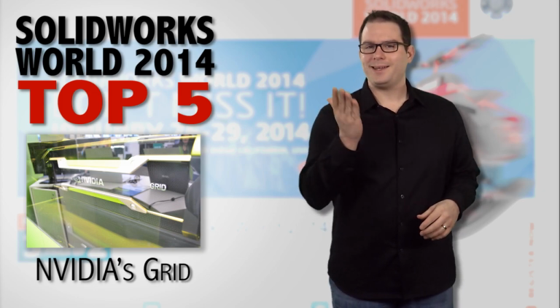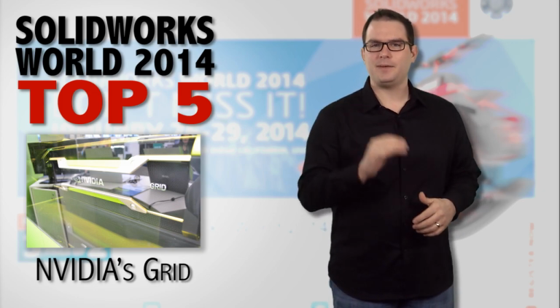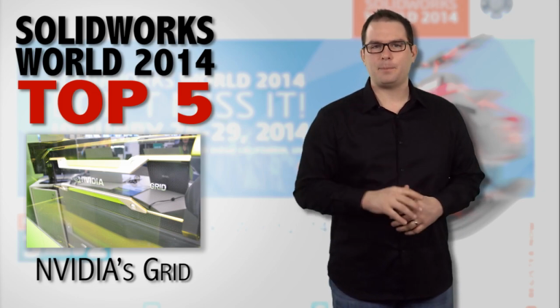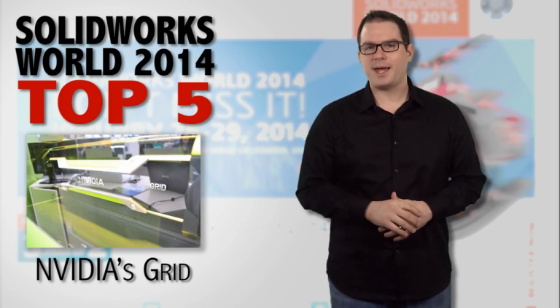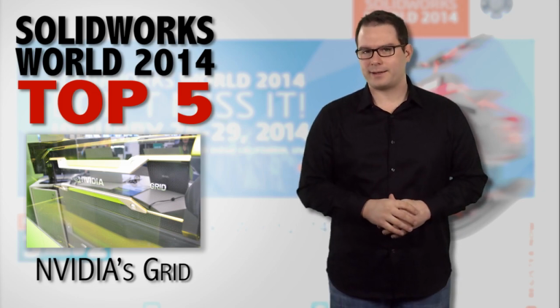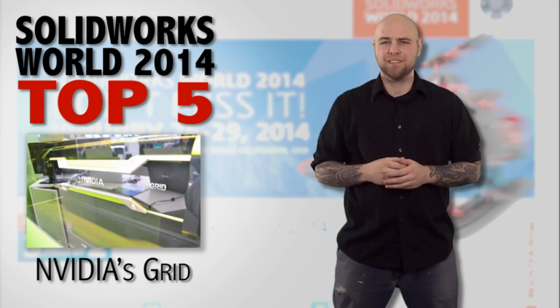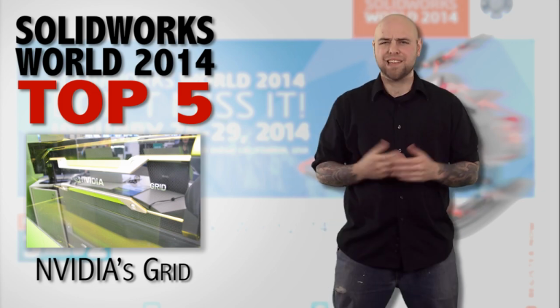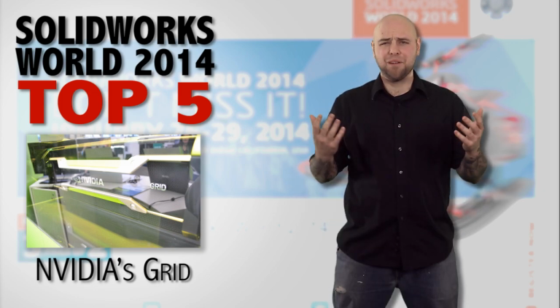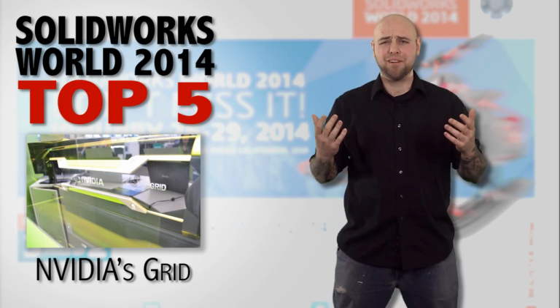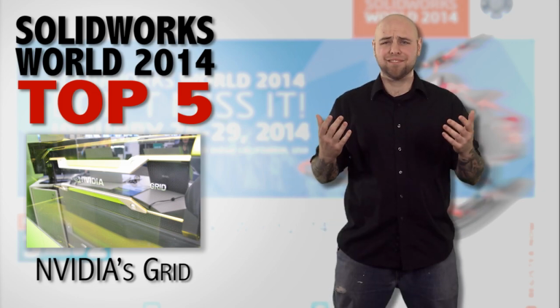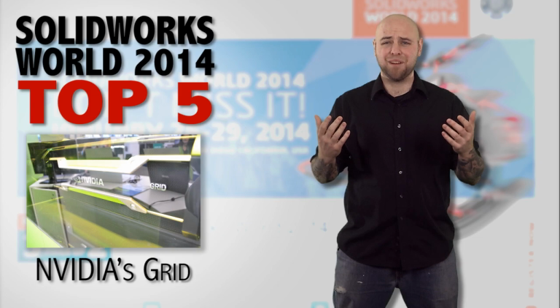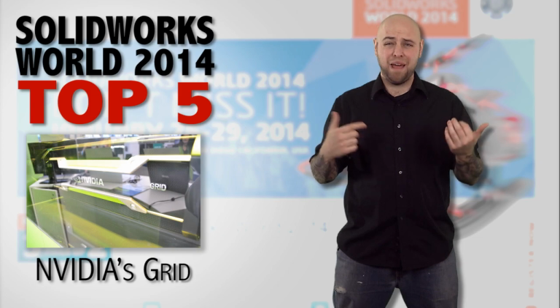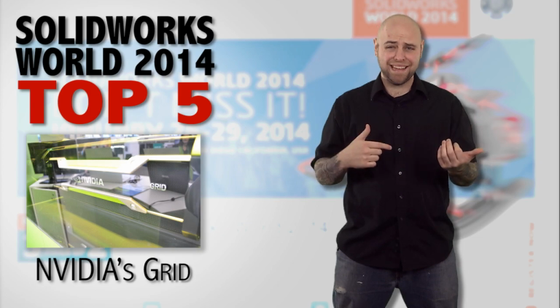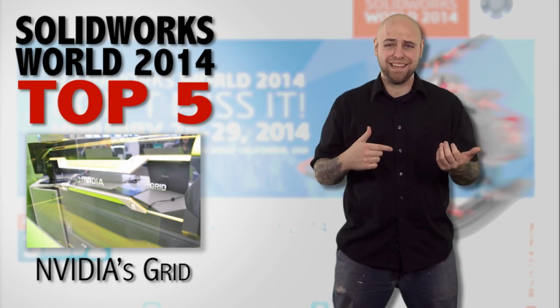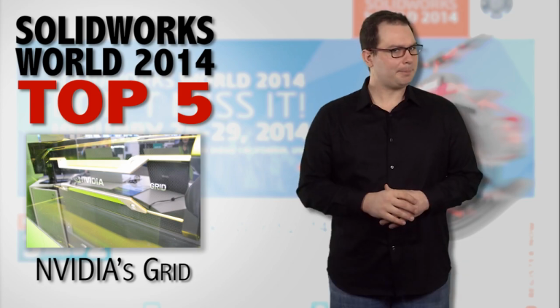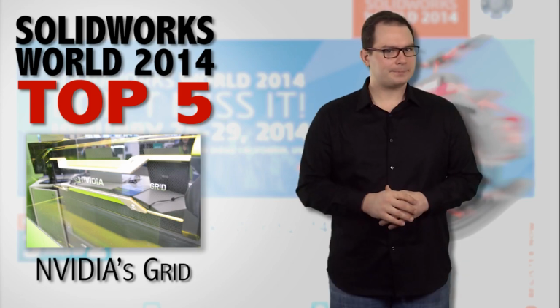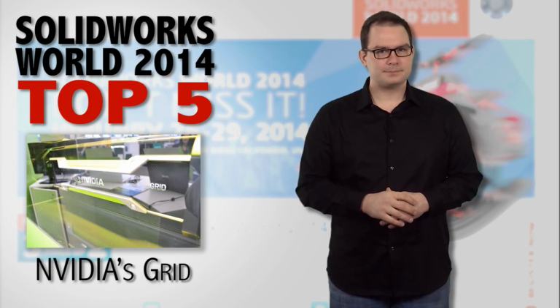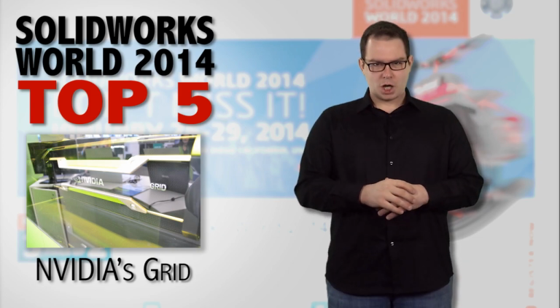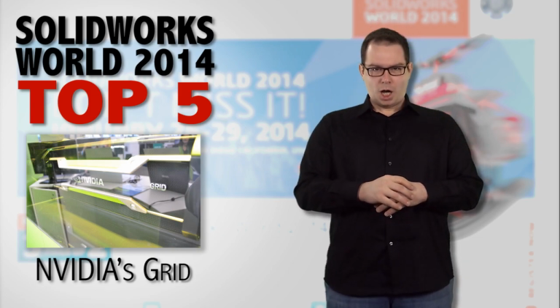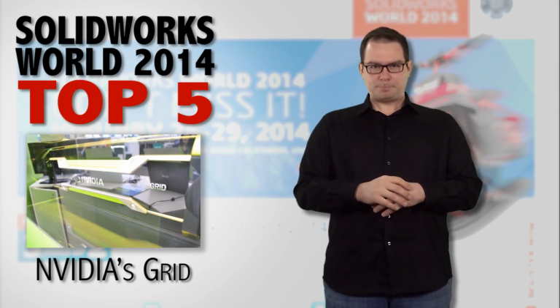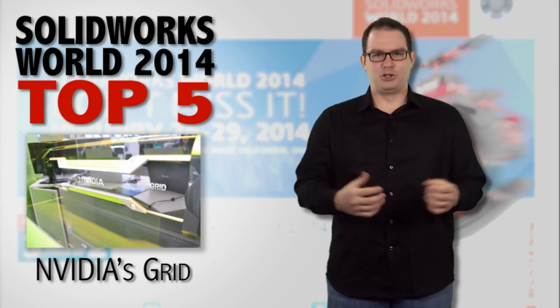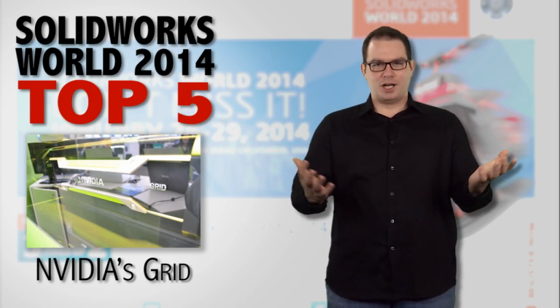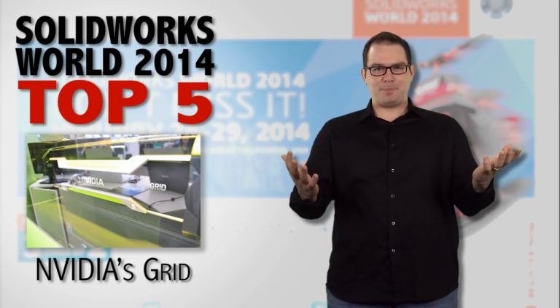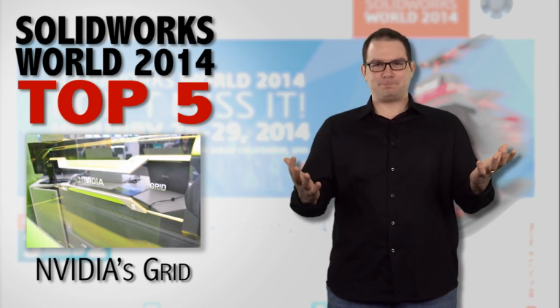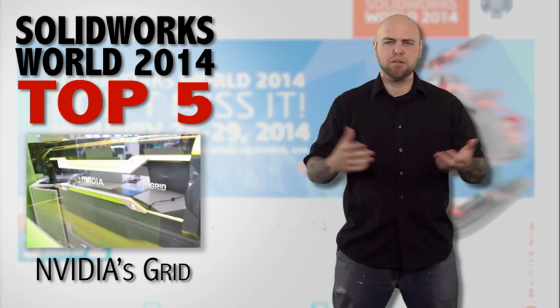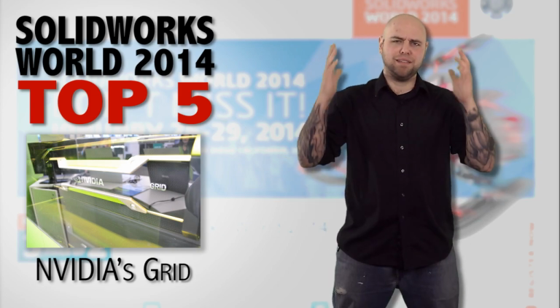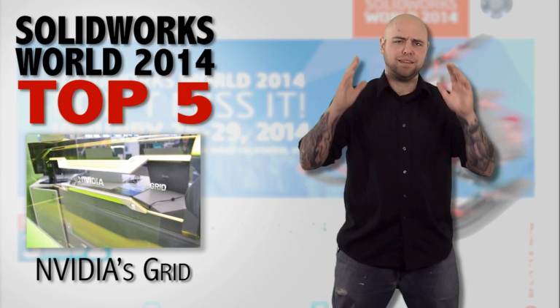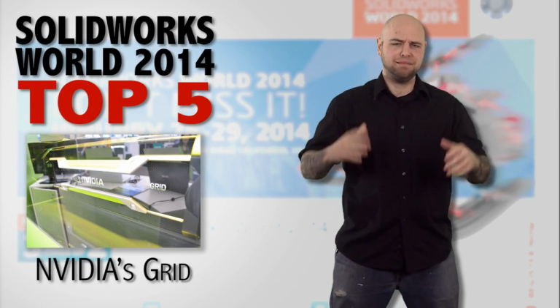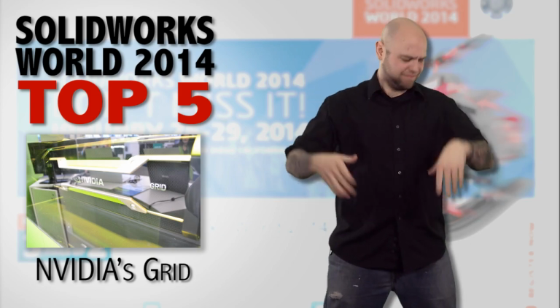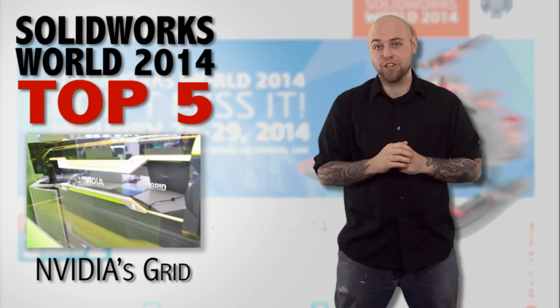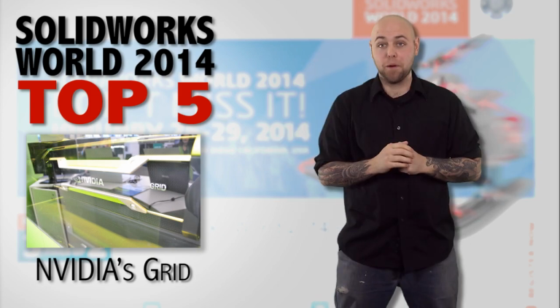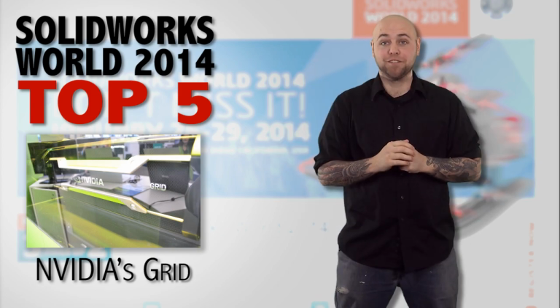Even a Mac. SolidWorks on a Mac? Yep. Heresy. Garbage. Crap.